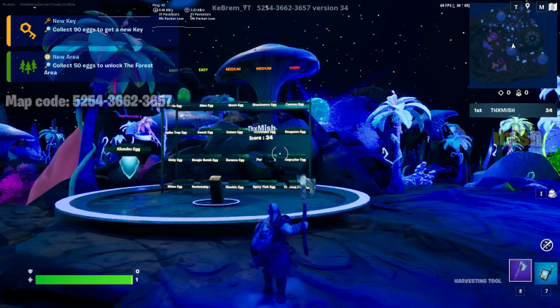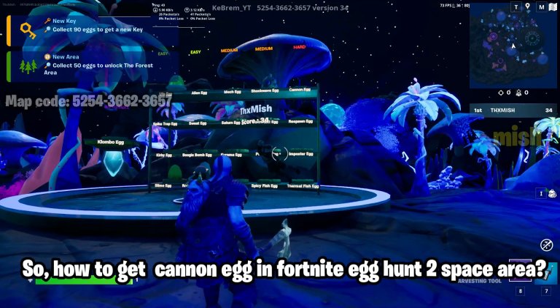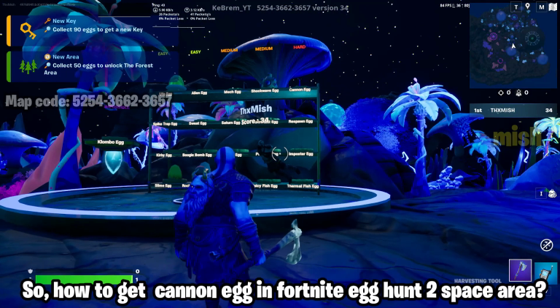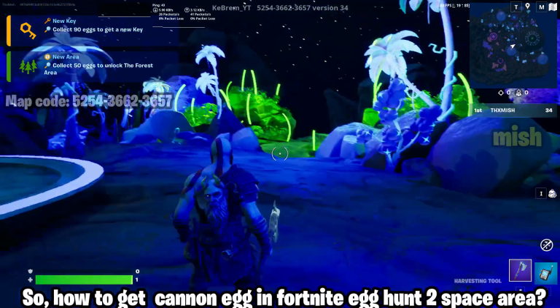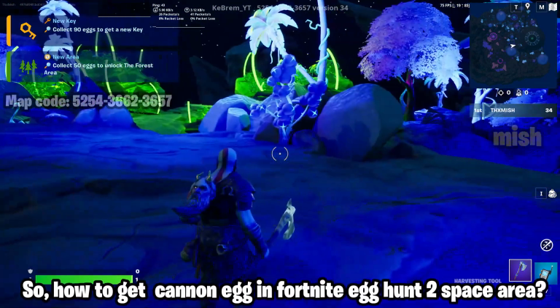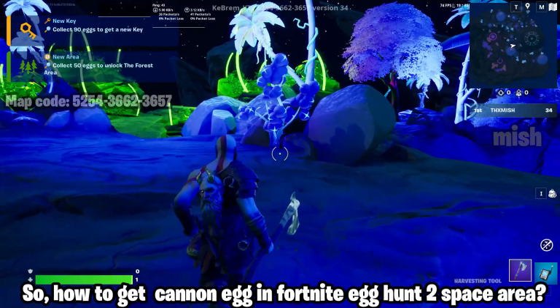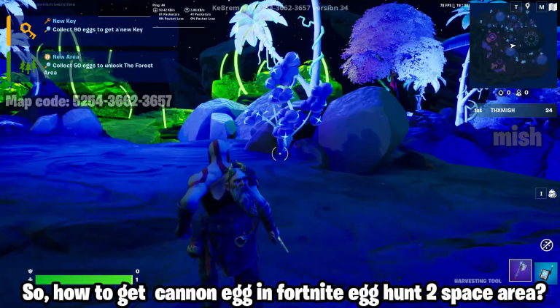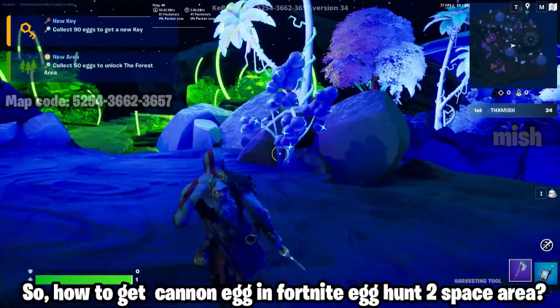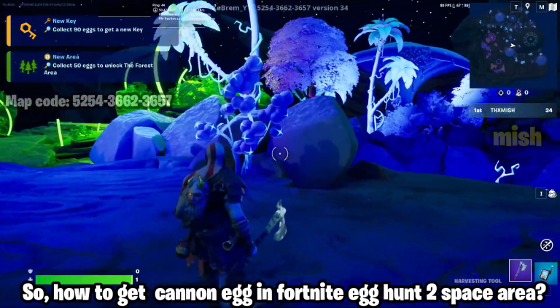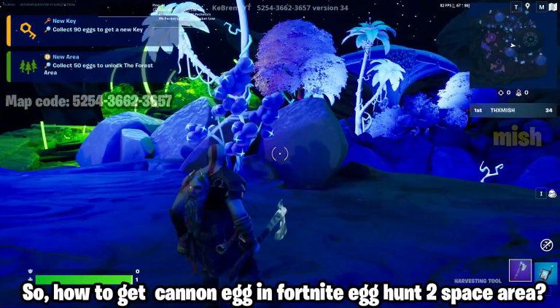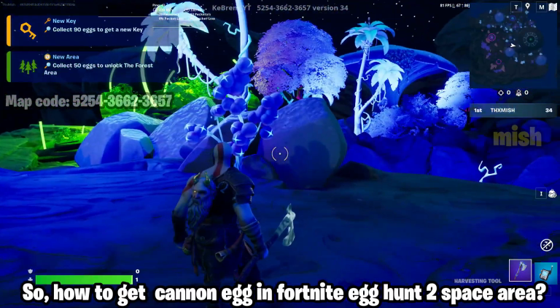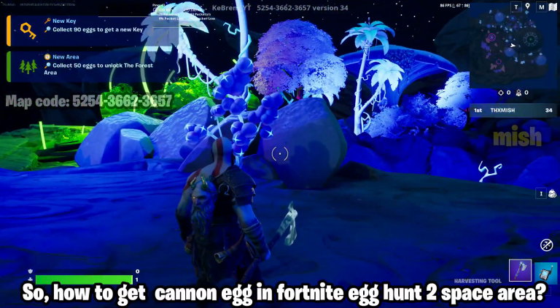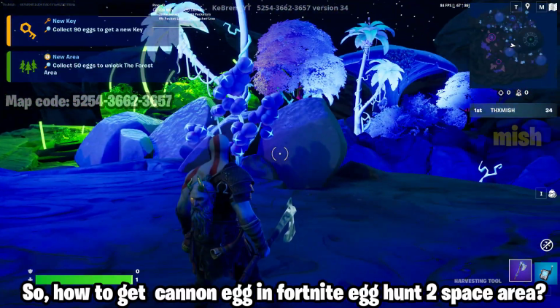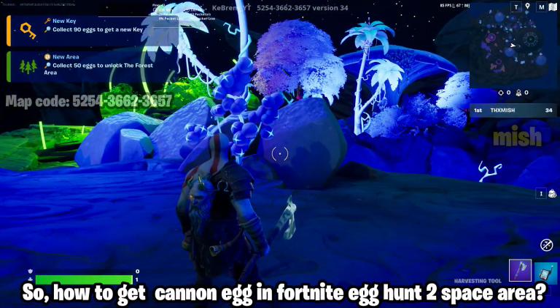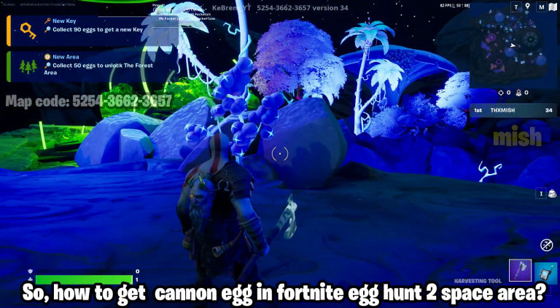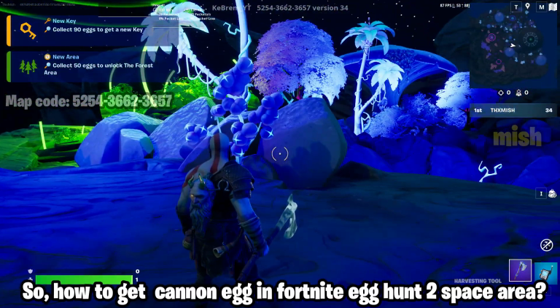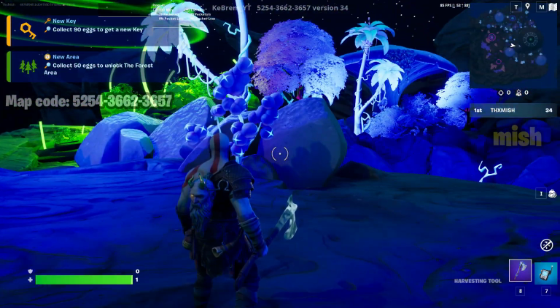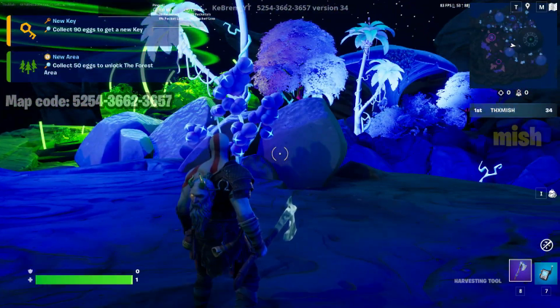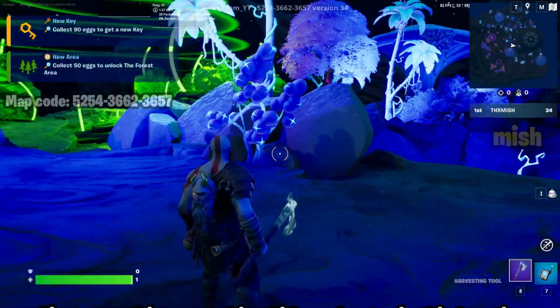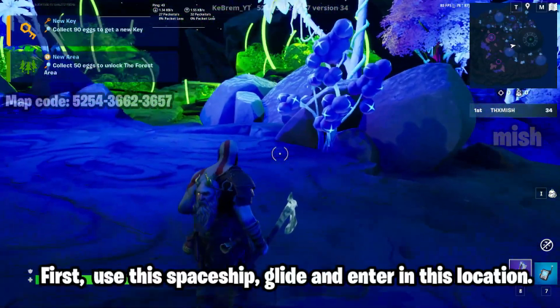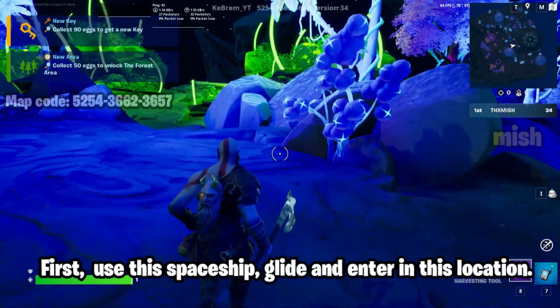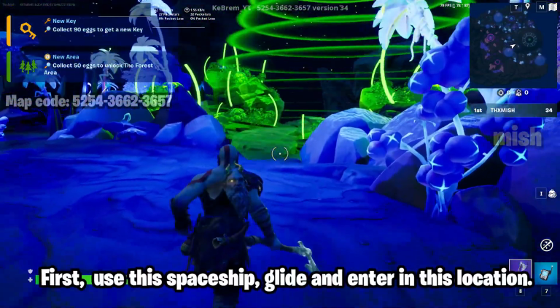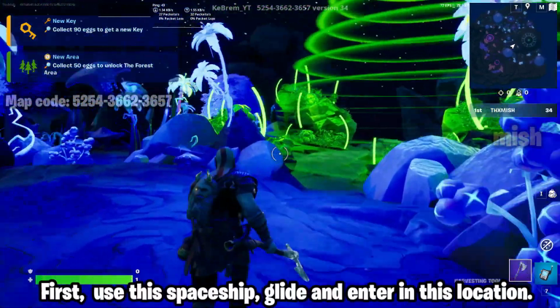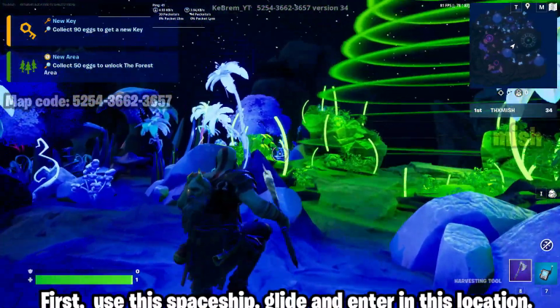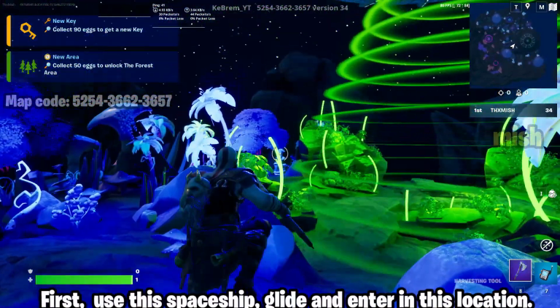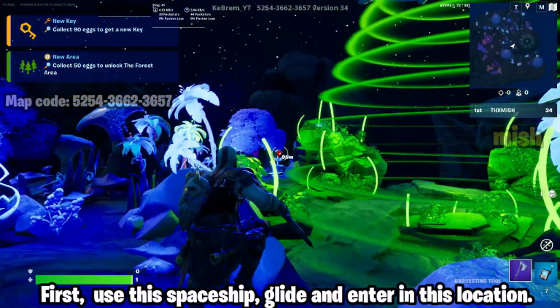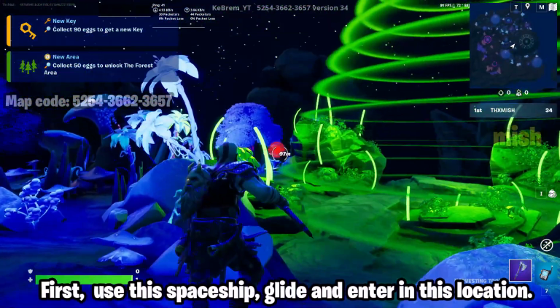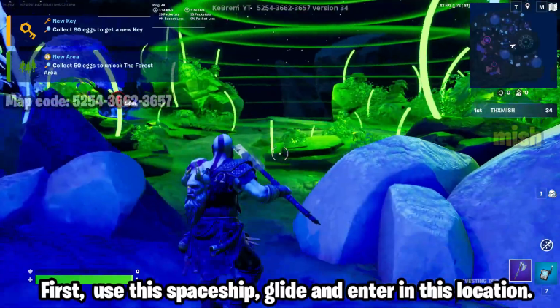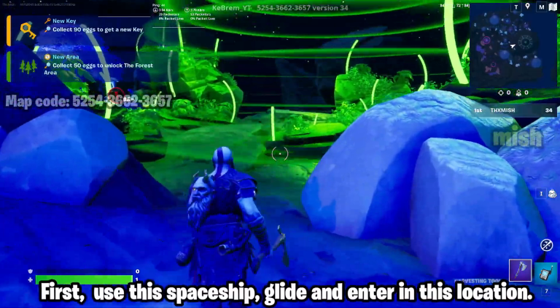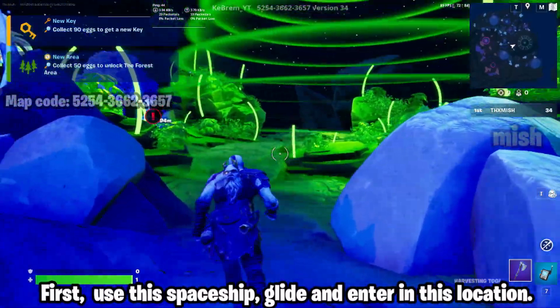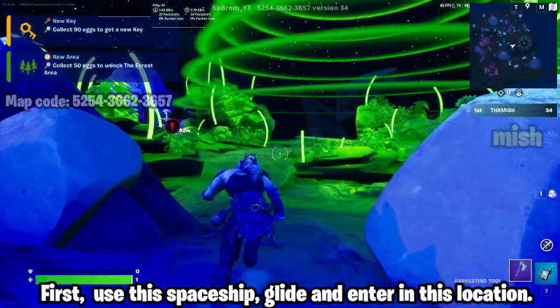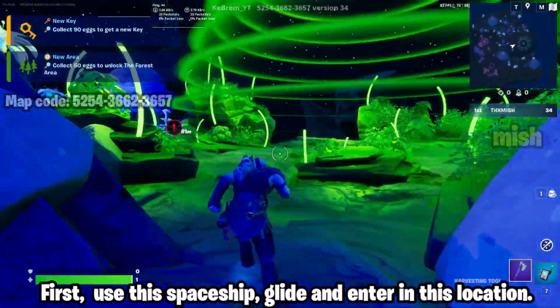How to get cannon egg in Fortnite tag hunt 2 space area: first use this spaceship glide and enter in this location.